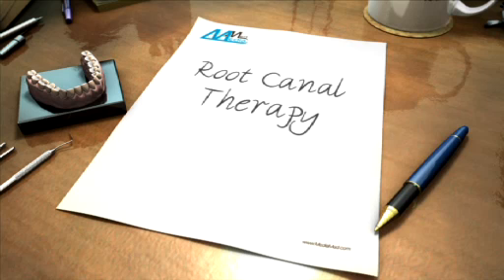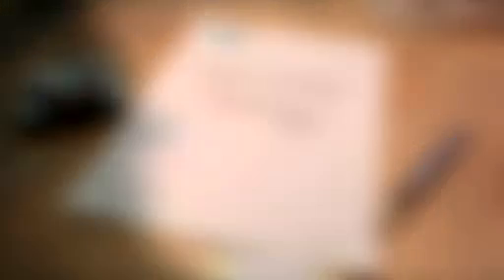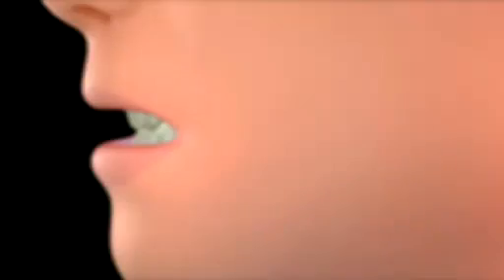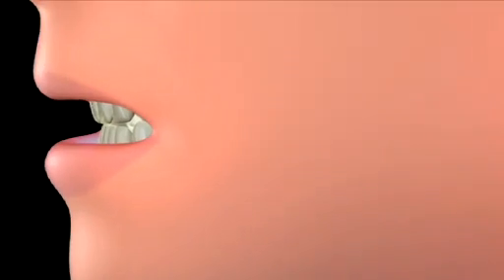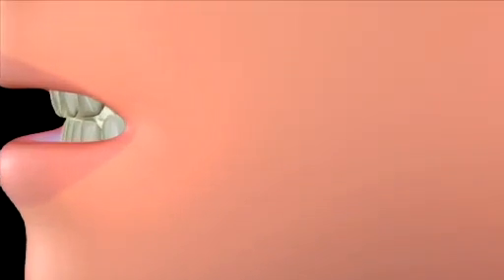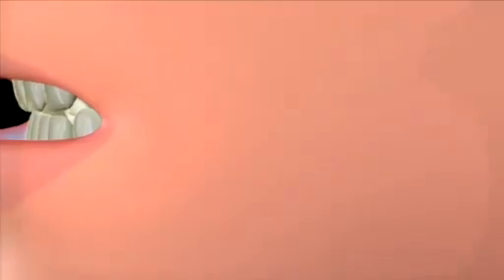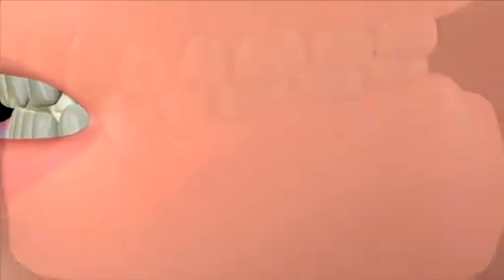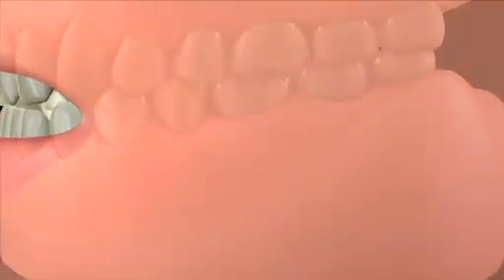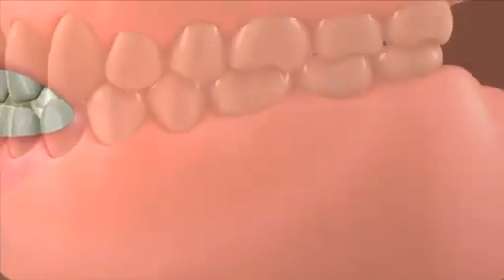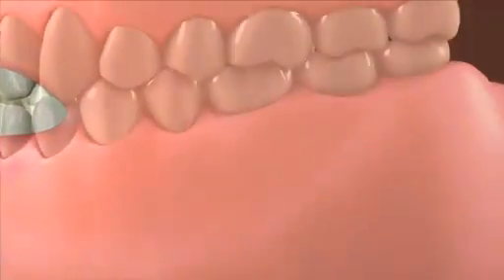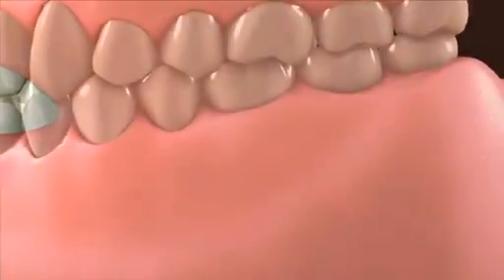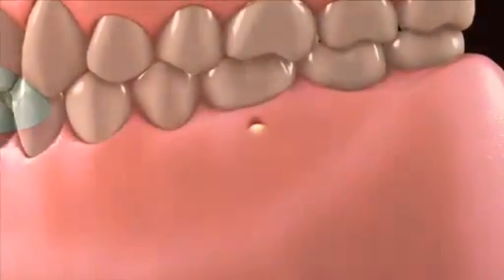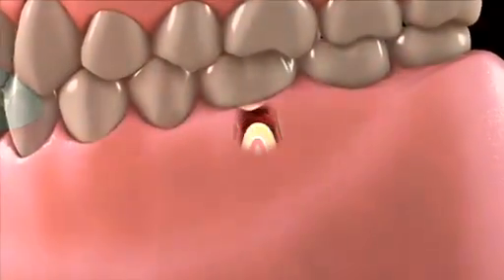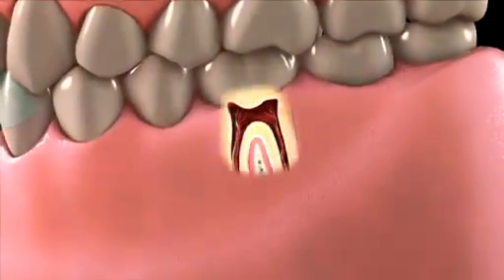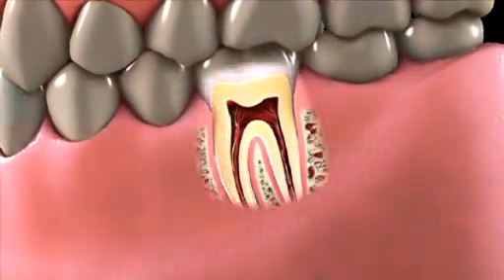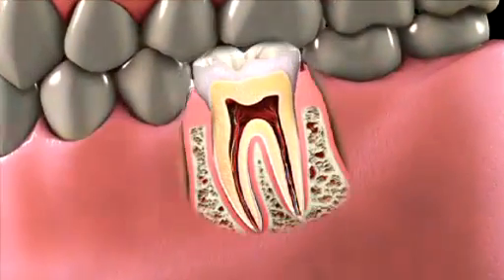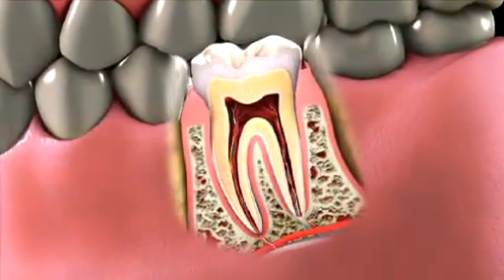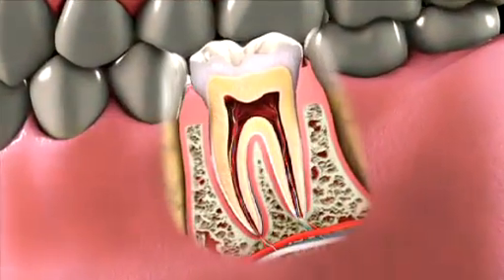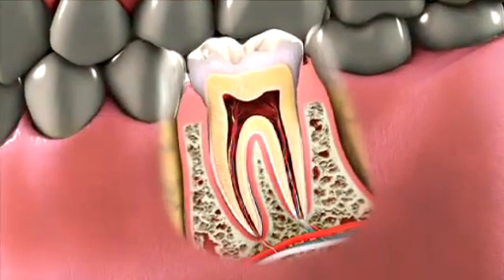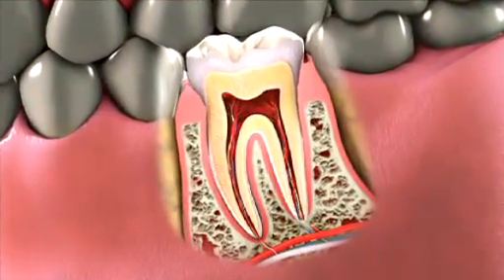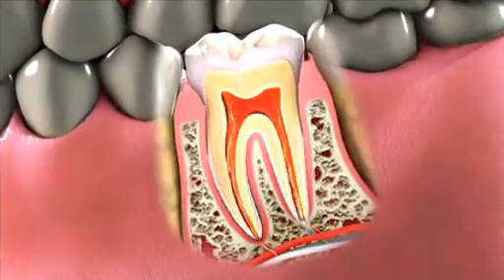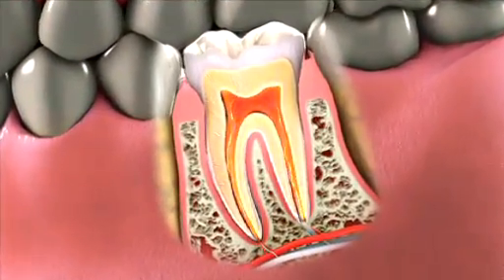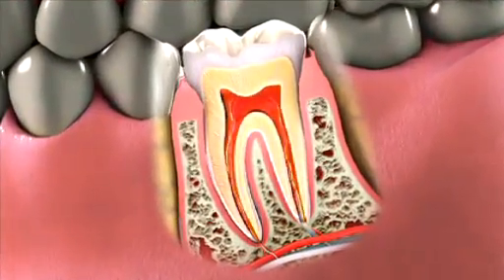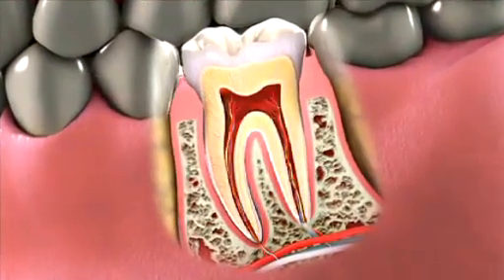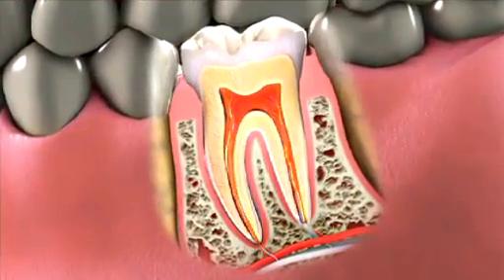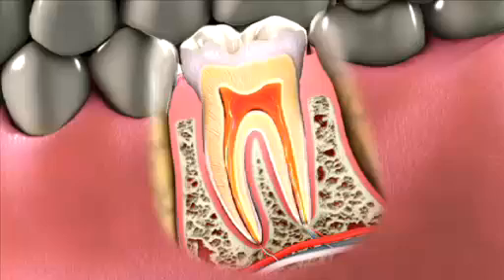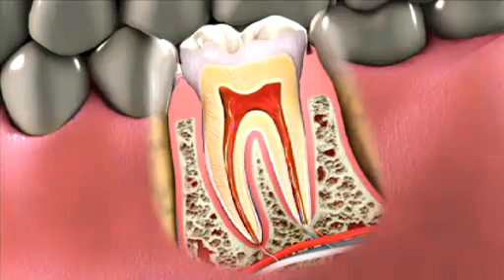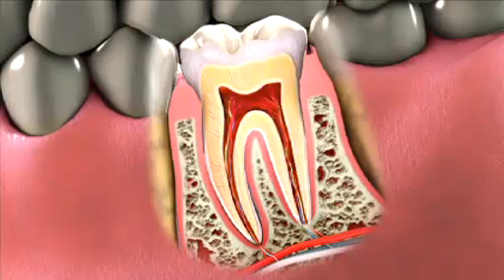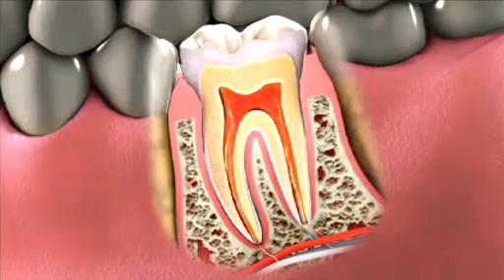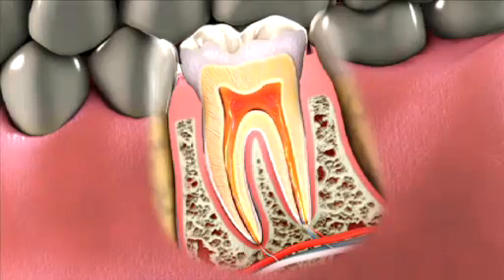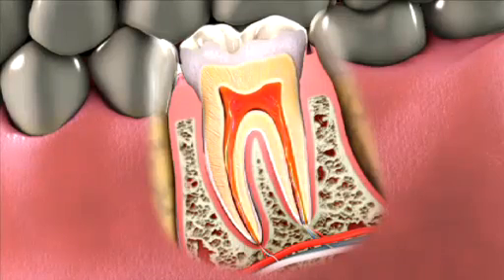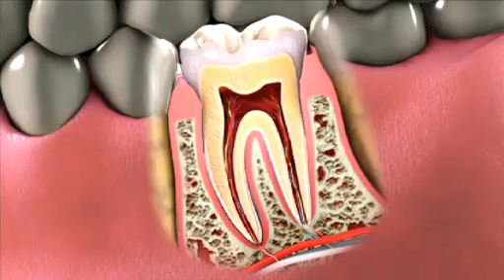Root Canal Therapy refers to a treatment in which your dentist removes the bacteria infection that has entered your tooth's pulp or nerve chamber.